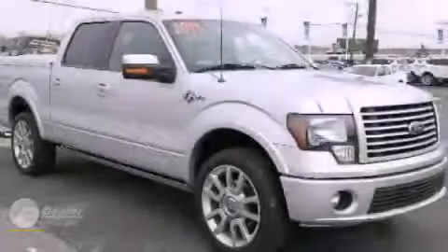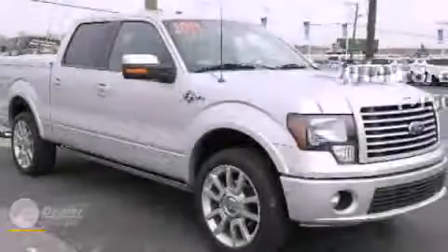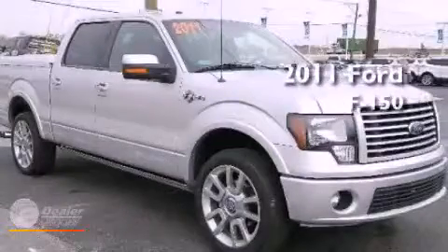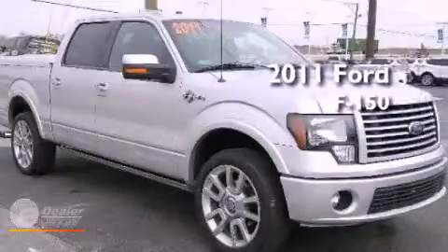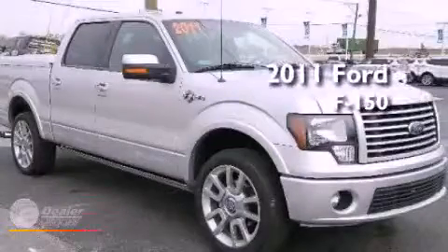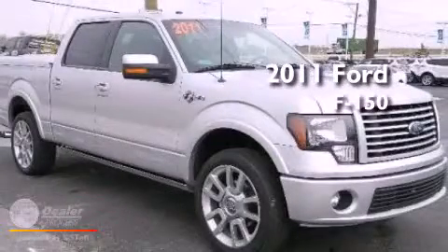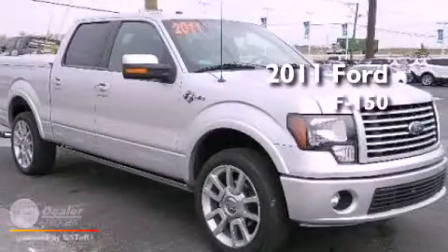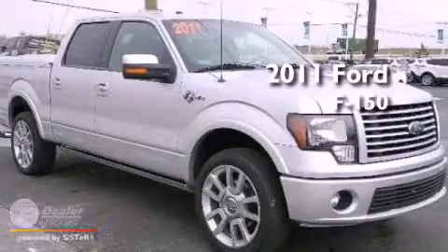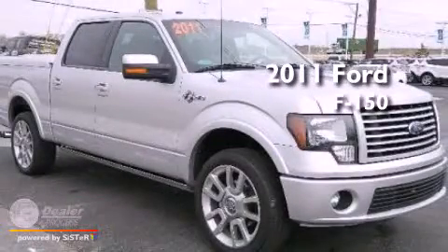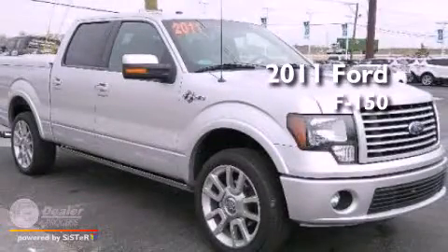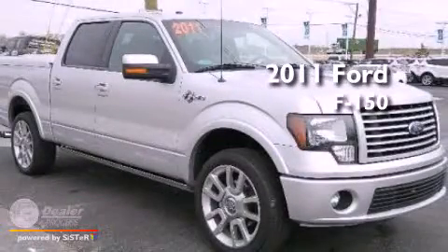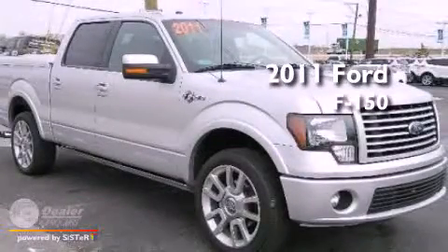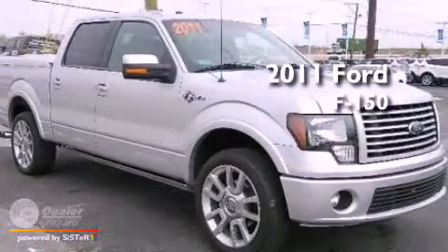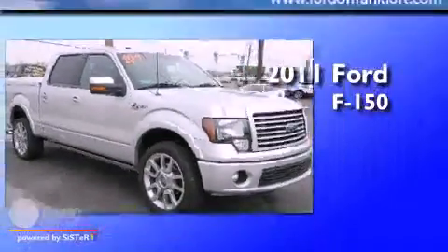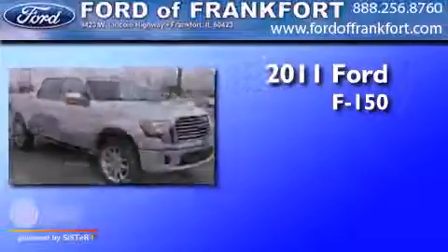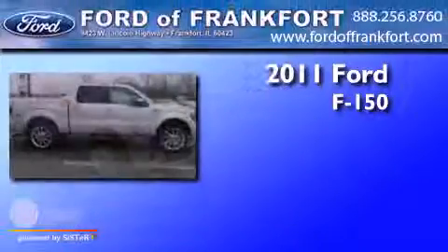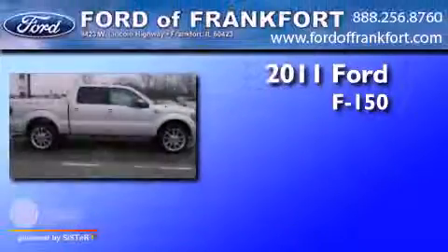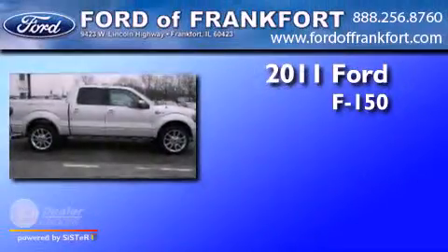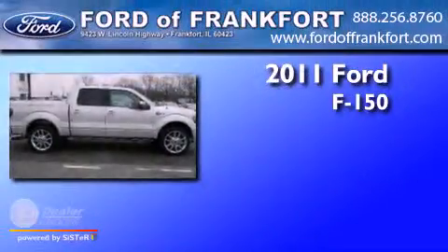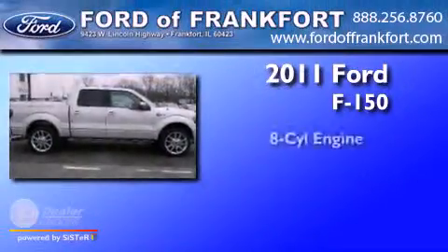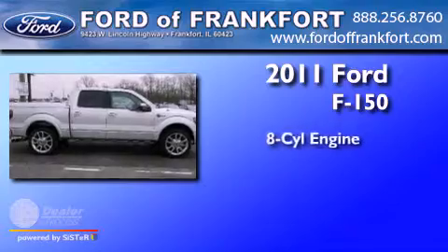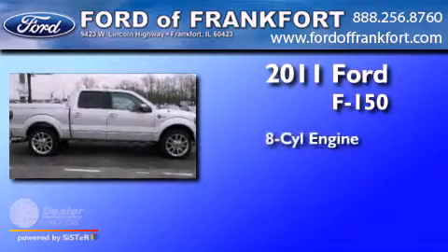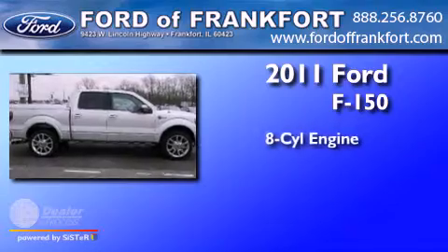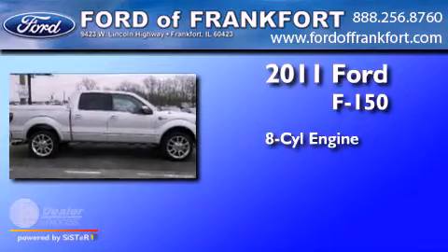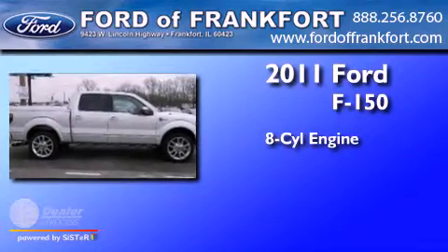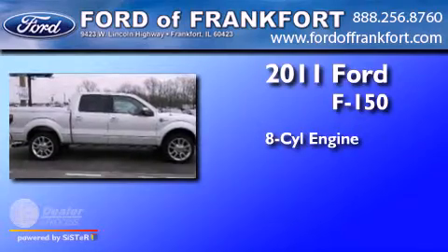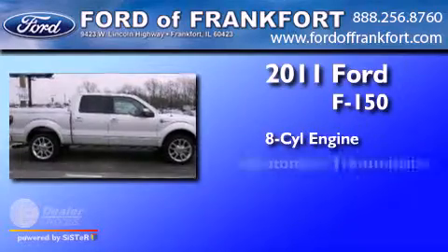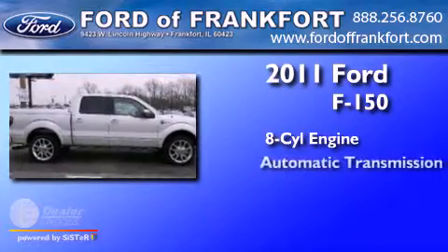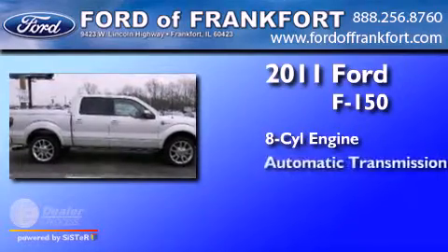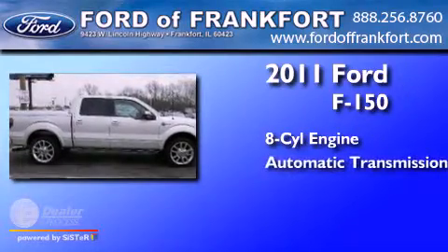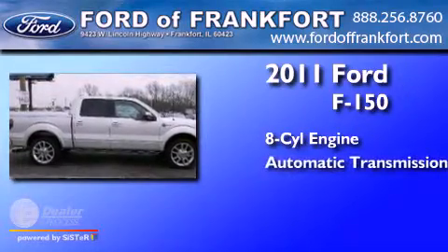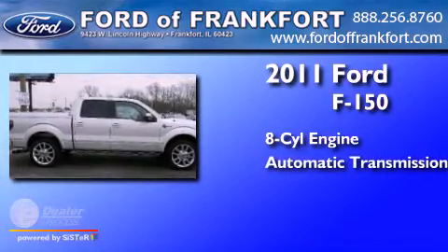This is a 2011 Ford F-150. It has an eight-cylinder engine and an automatic transmission.